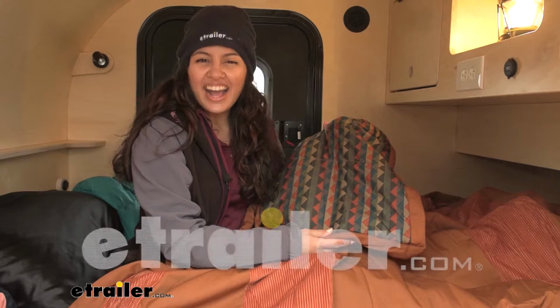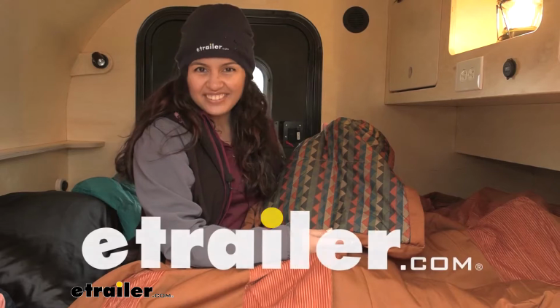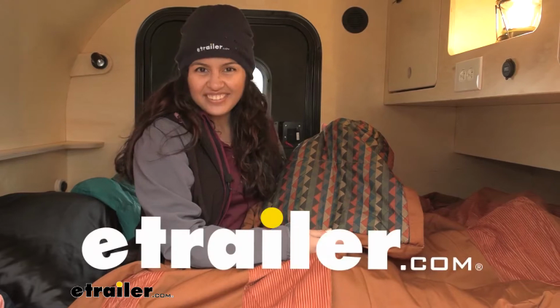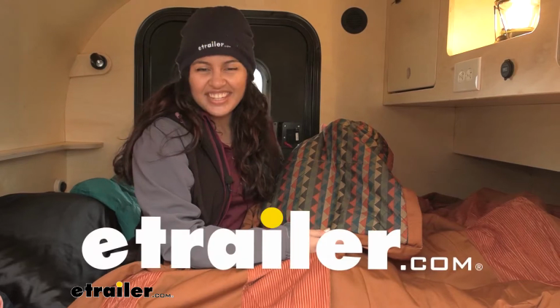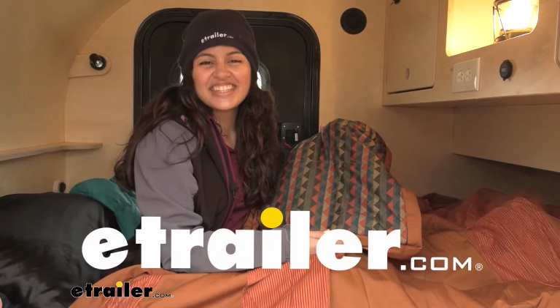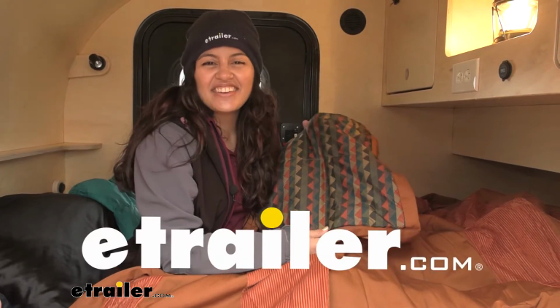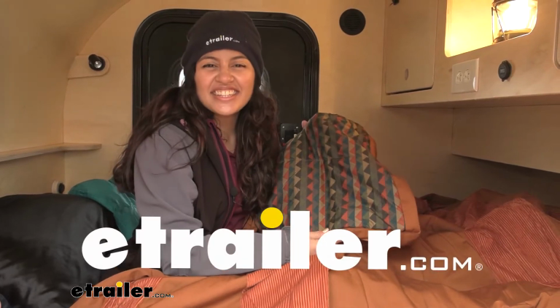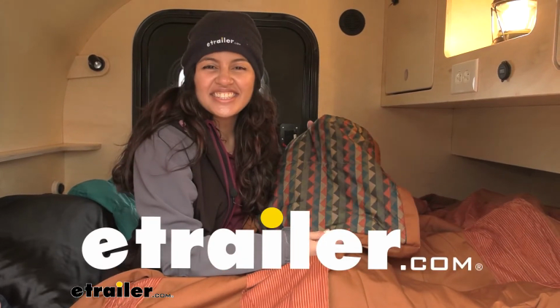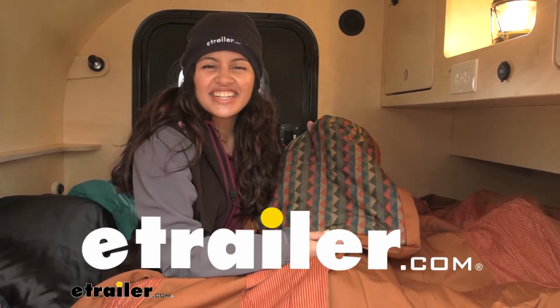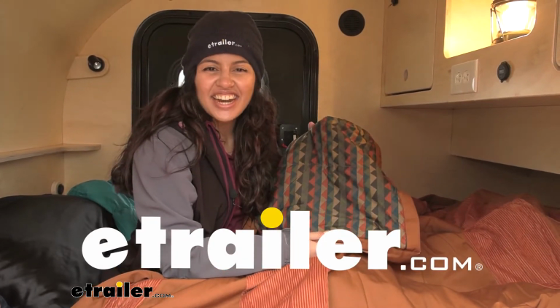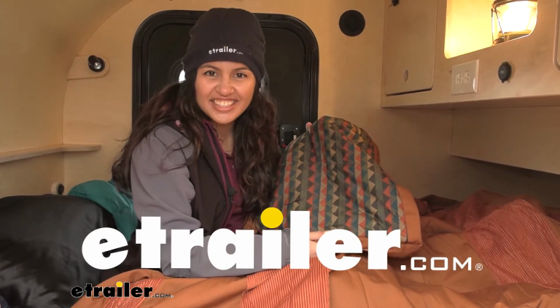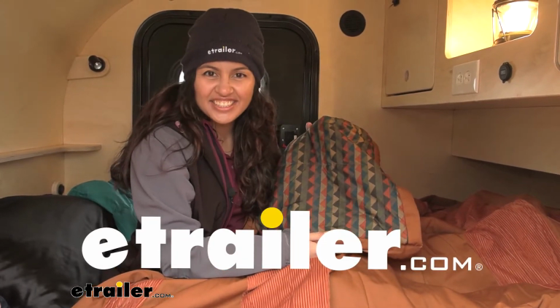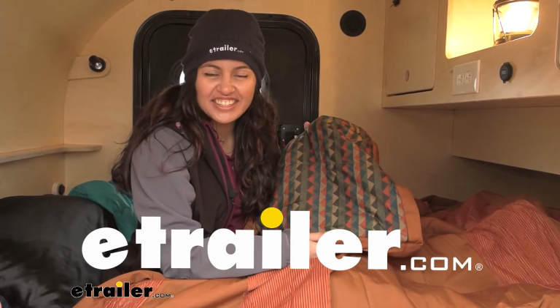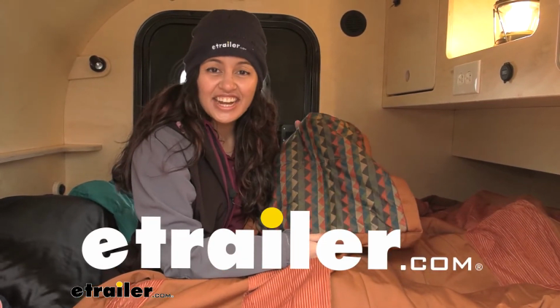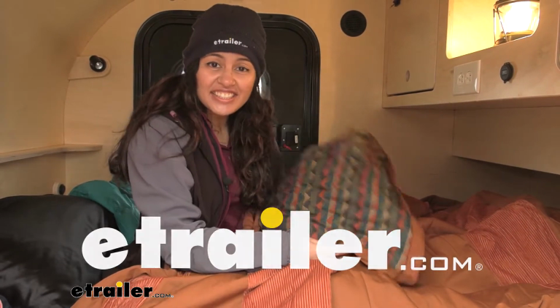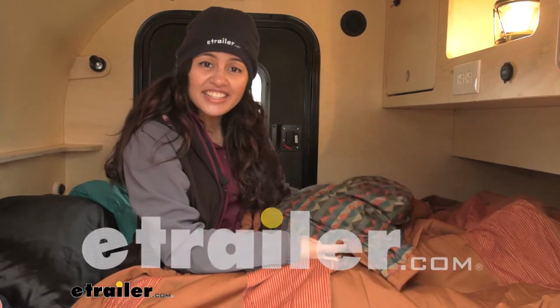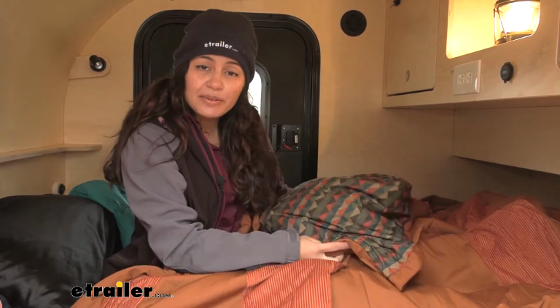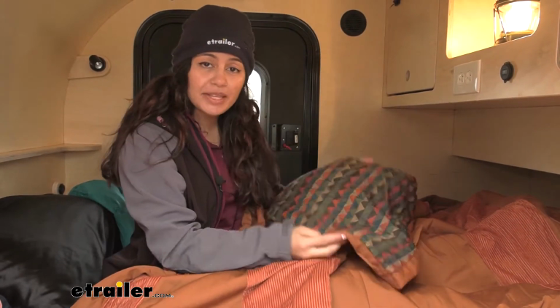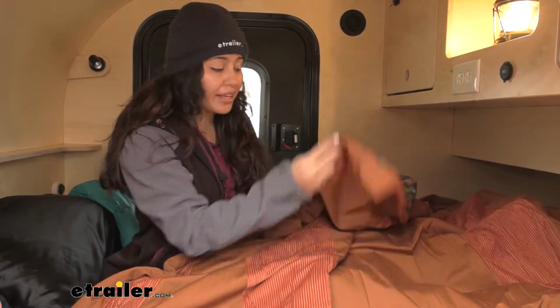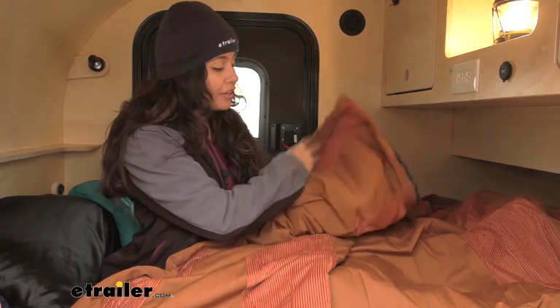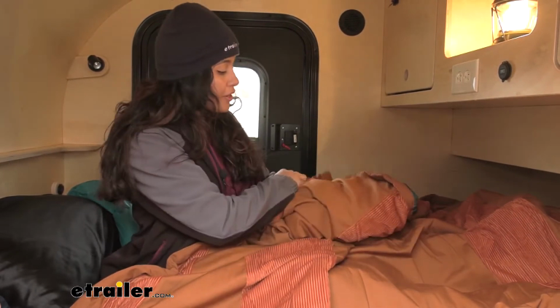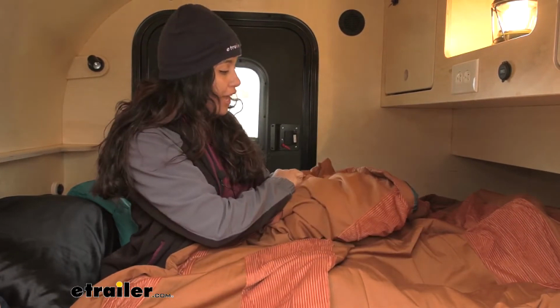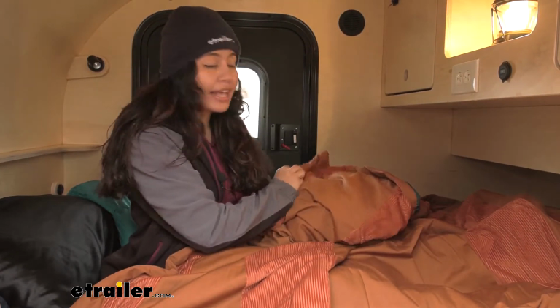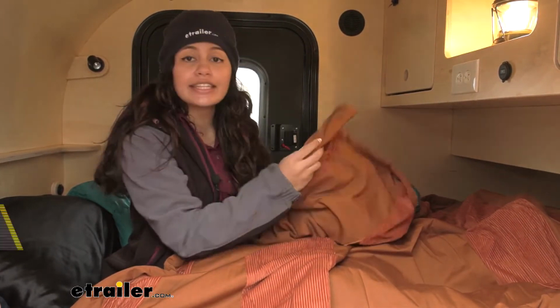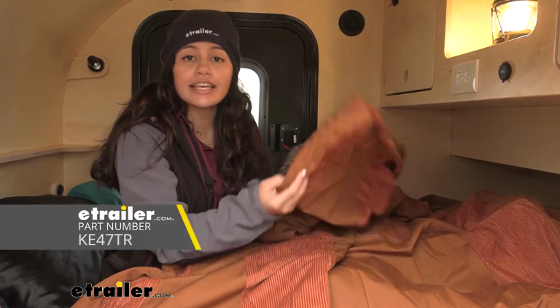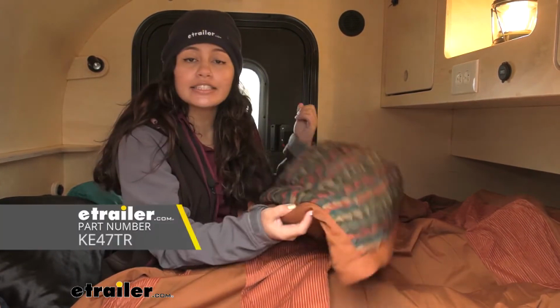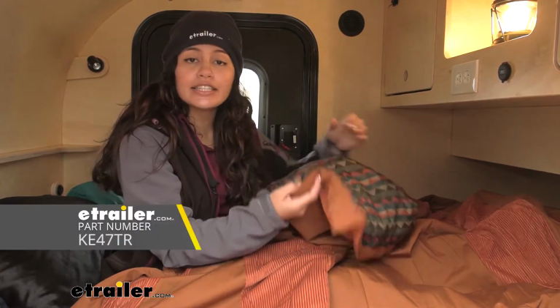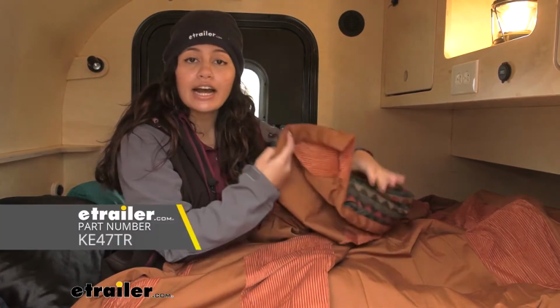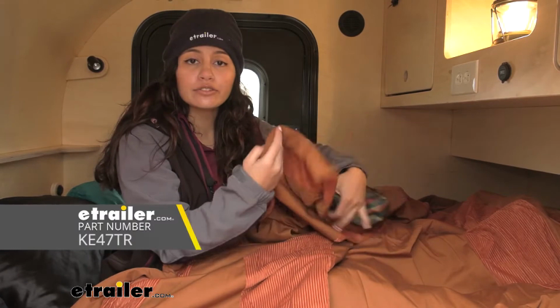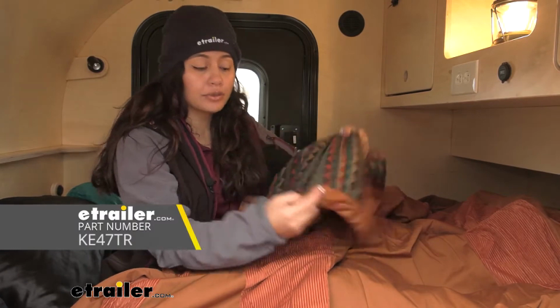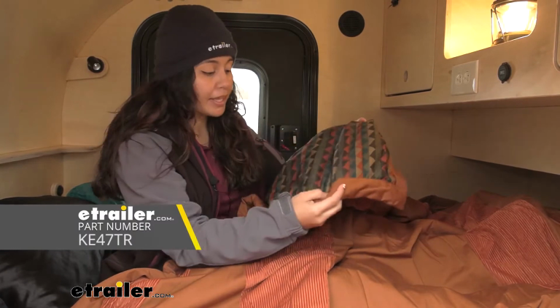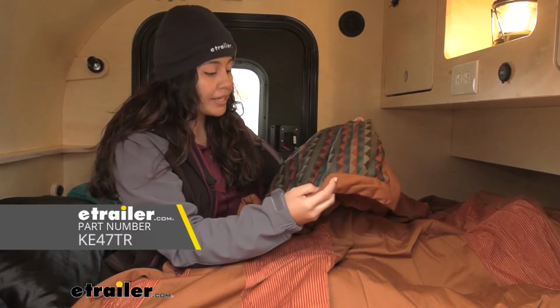Hi everyone, it's Evangeline here at eTrailer and today we'll be taking a look at the Kelty outdoor blanket.